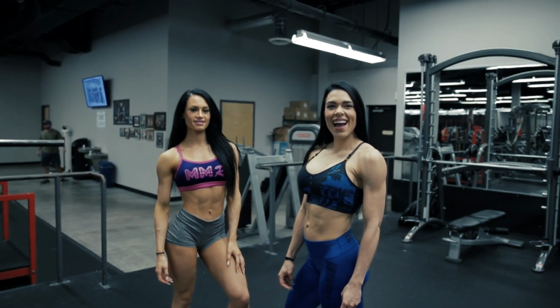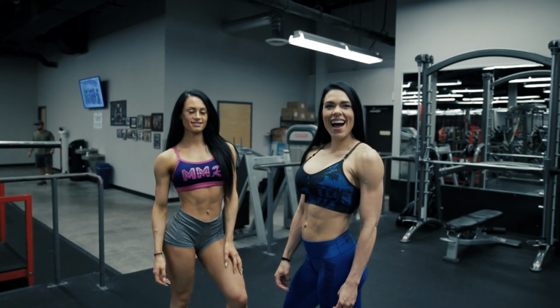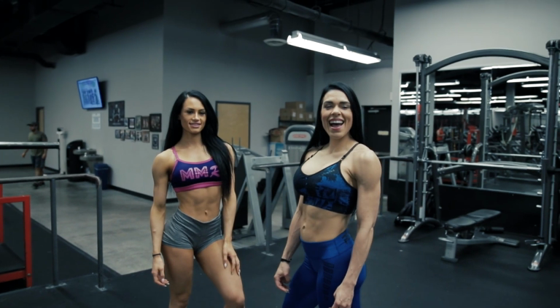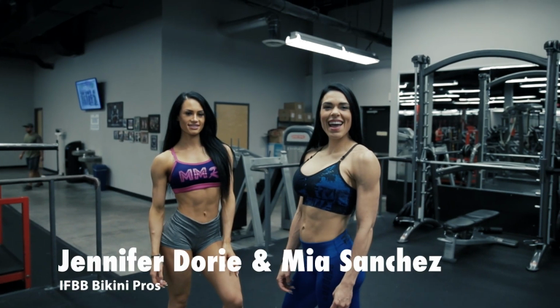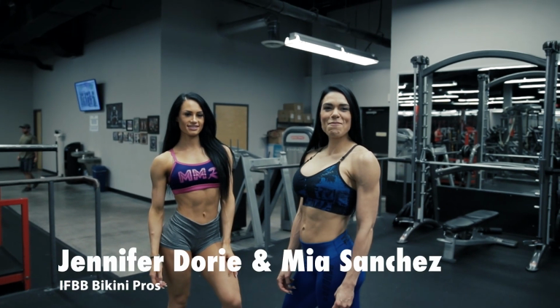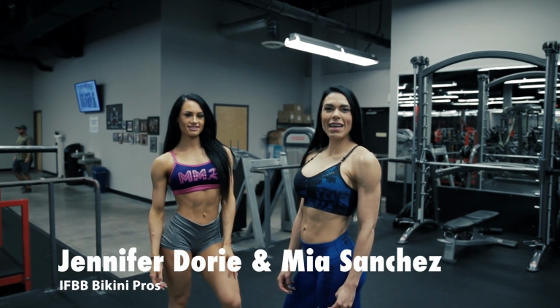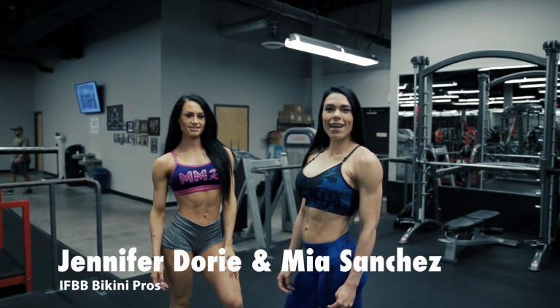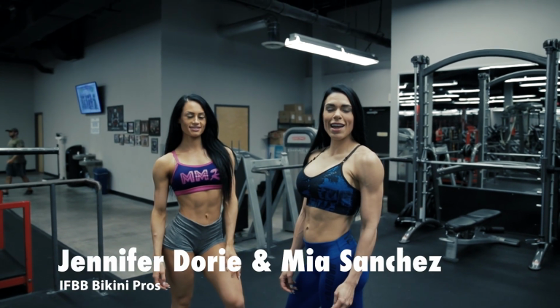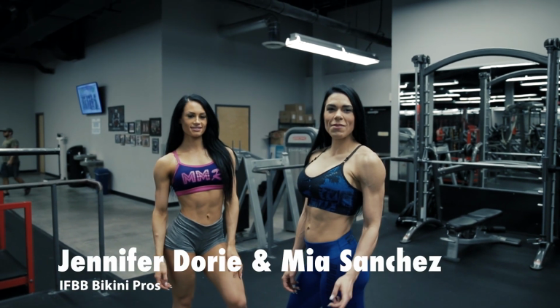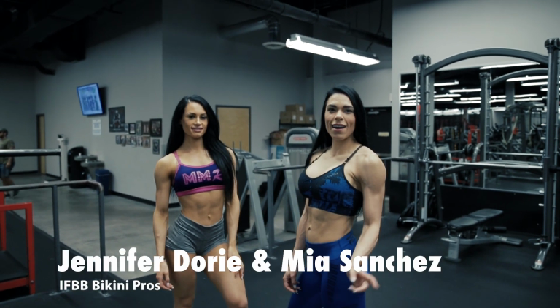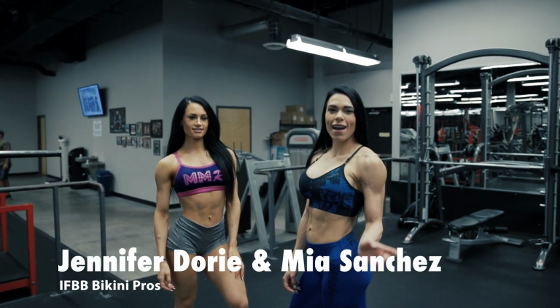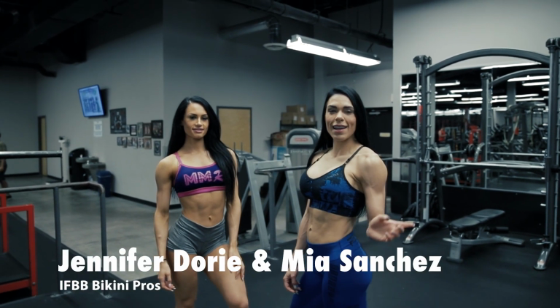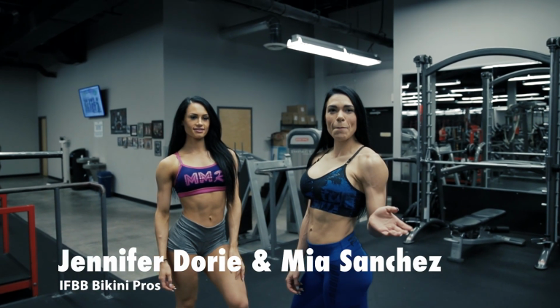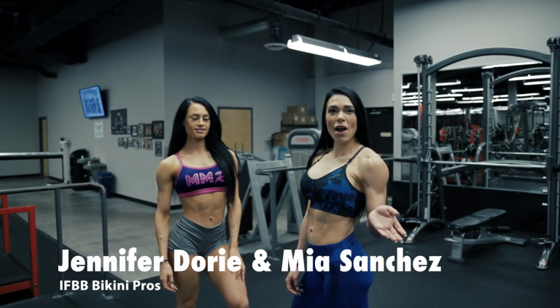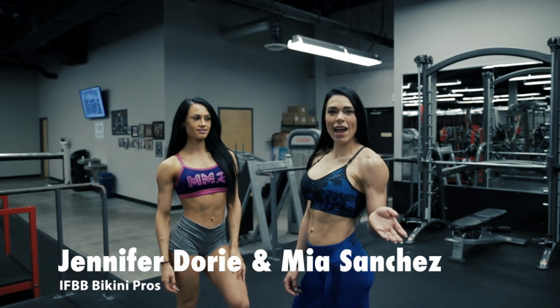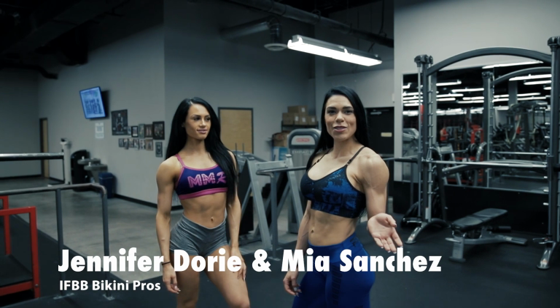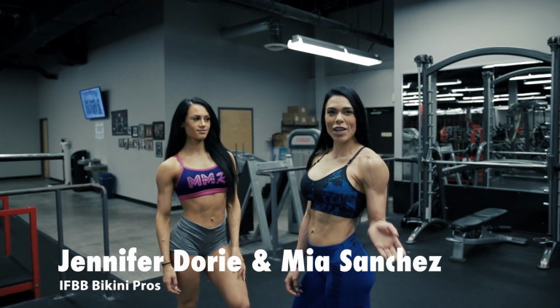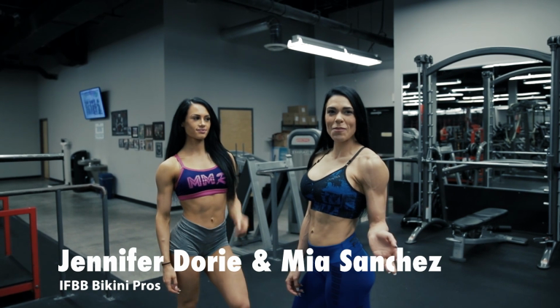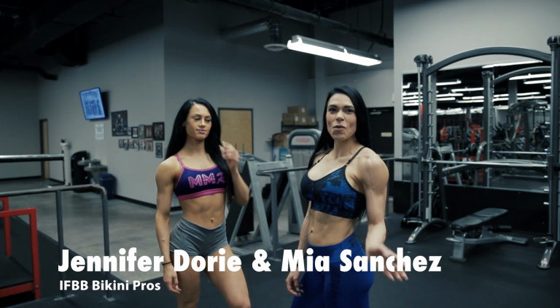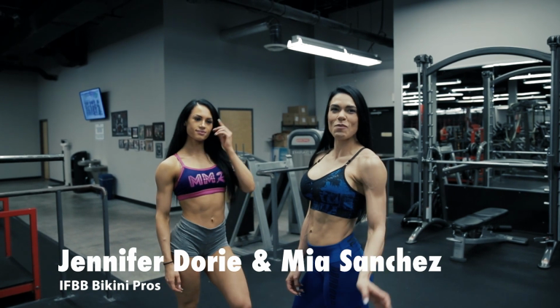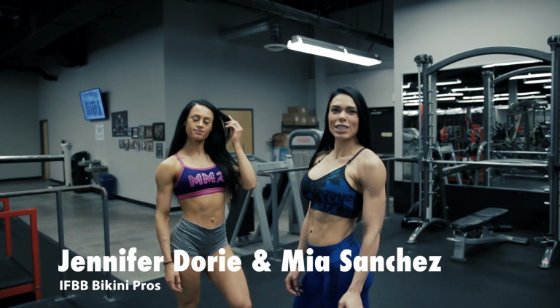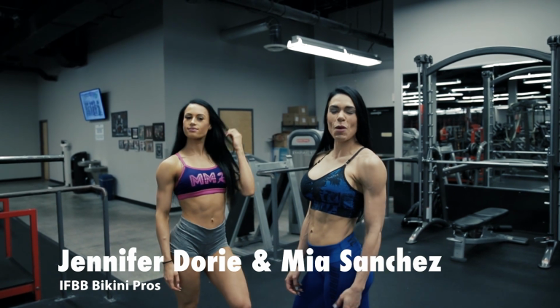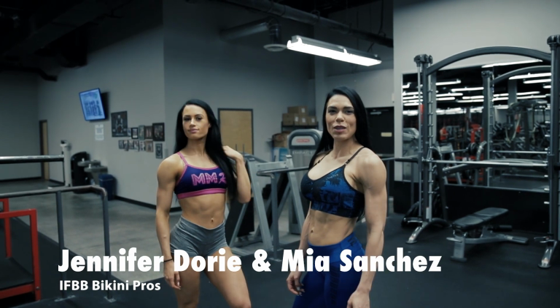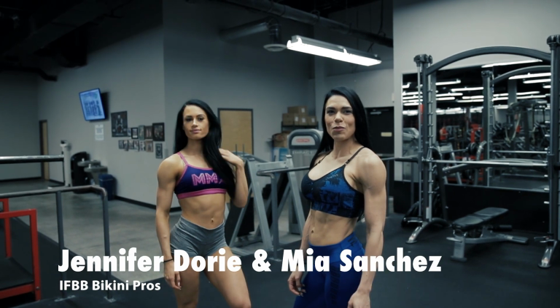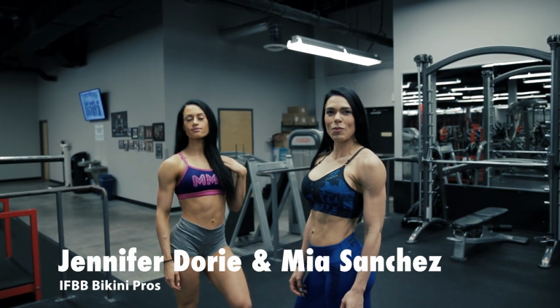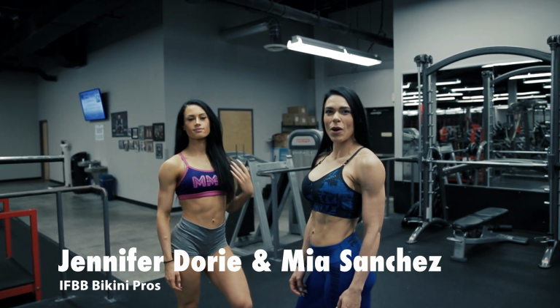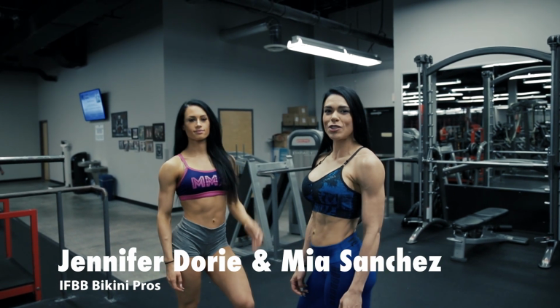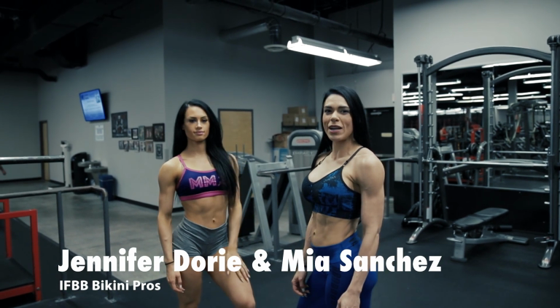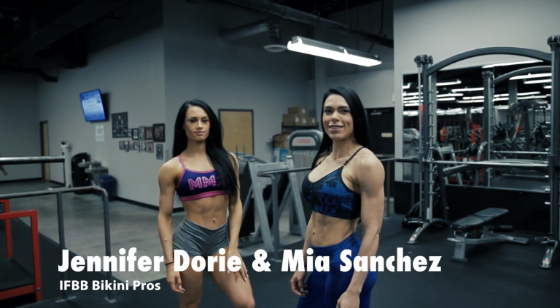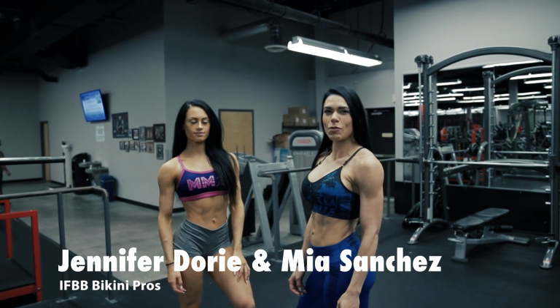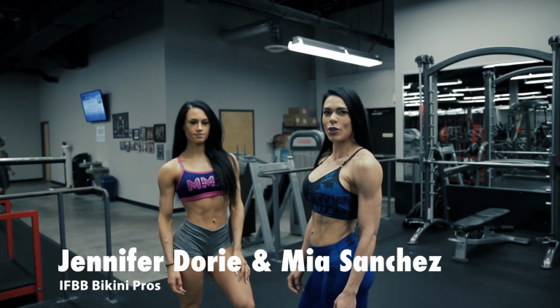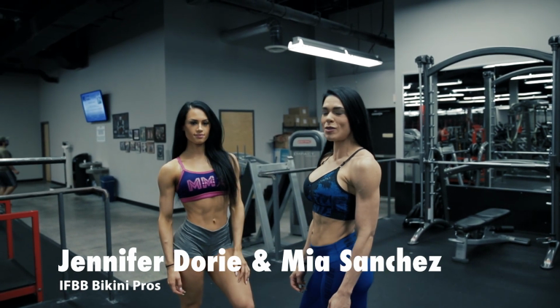Hi, I'm Mia and I'm here at Powerhouse Gym with Maximal Muscle Report training some glutes.